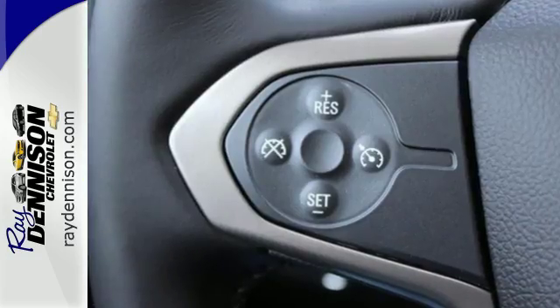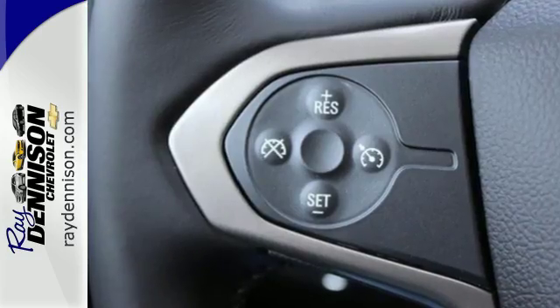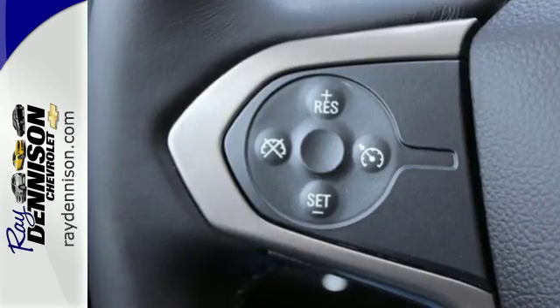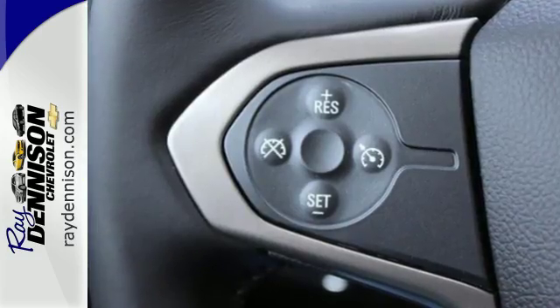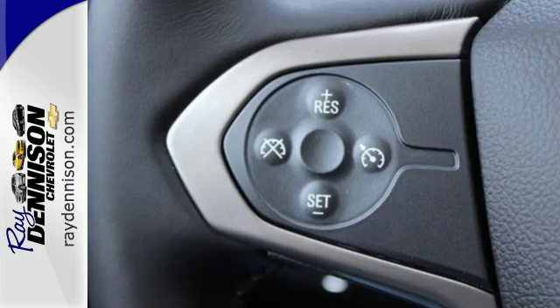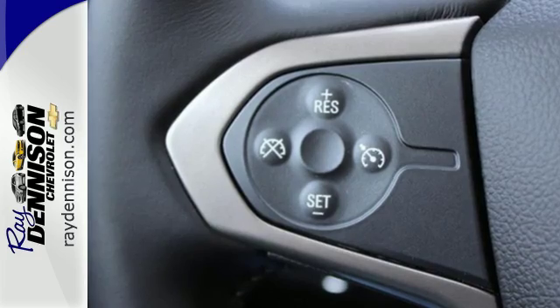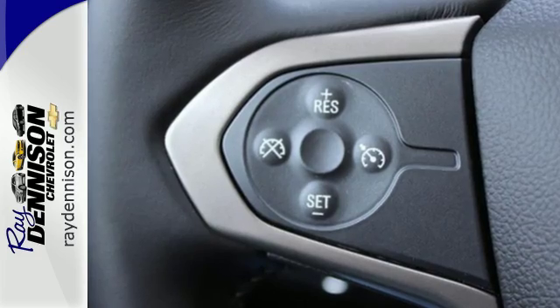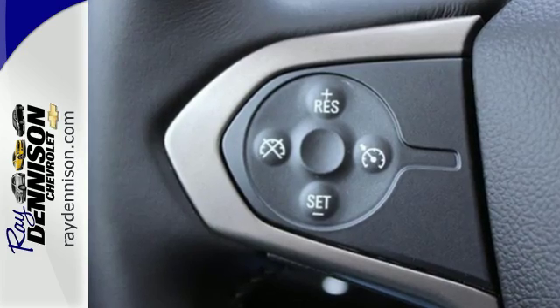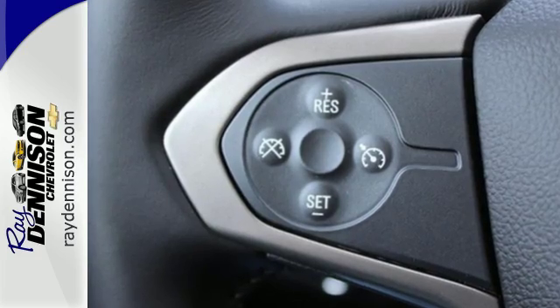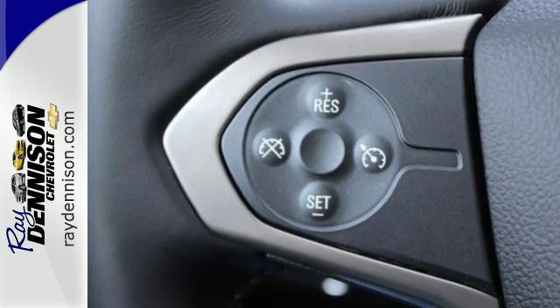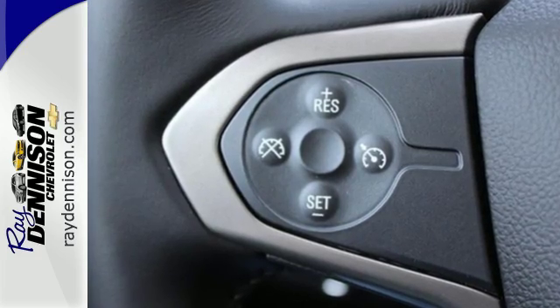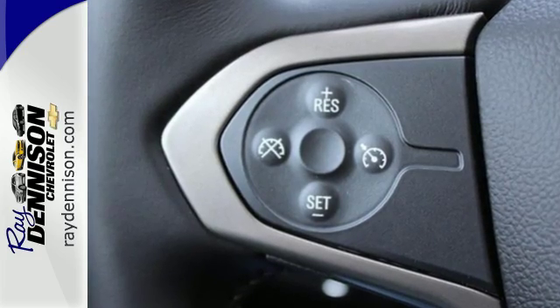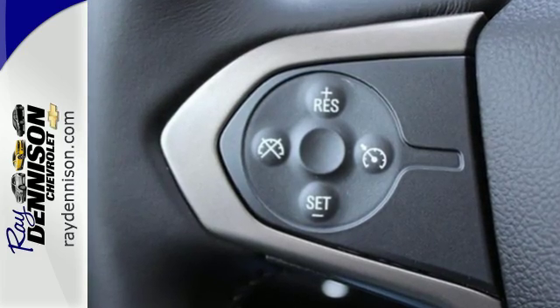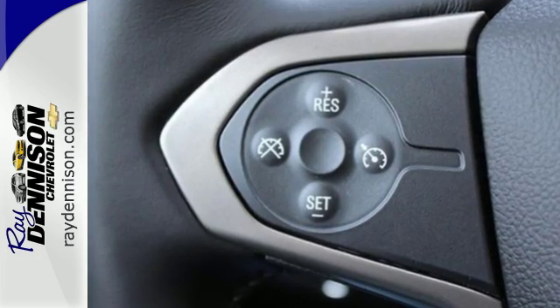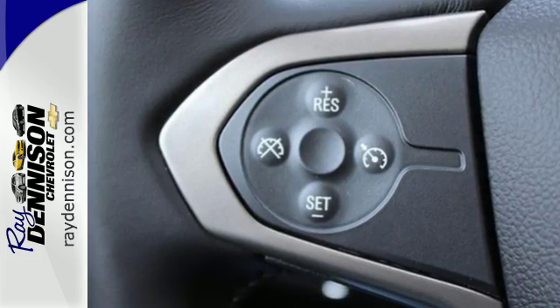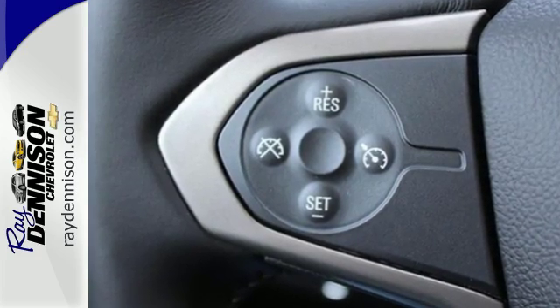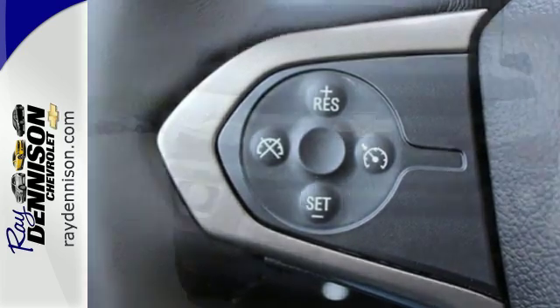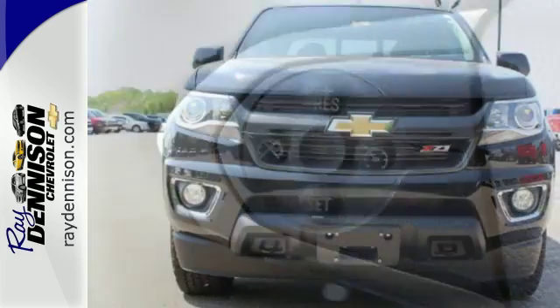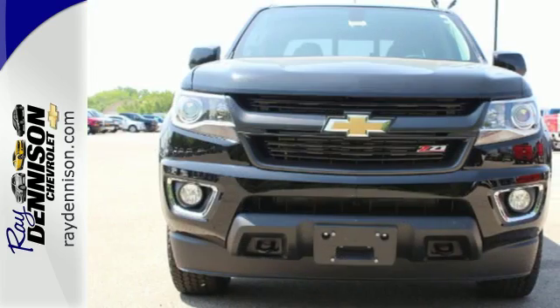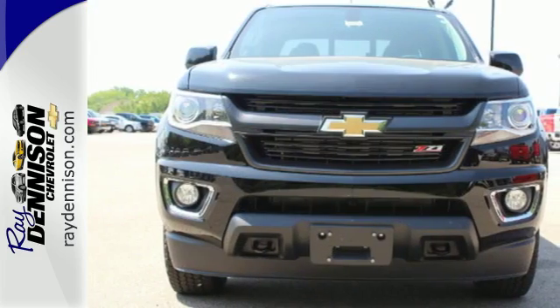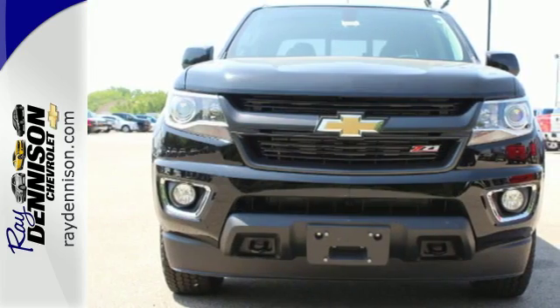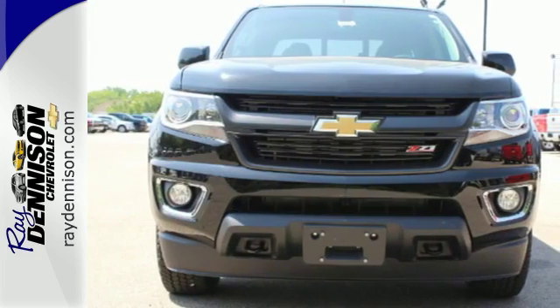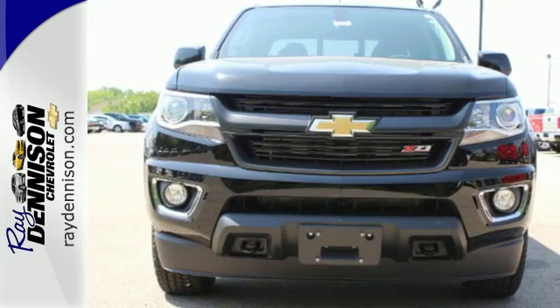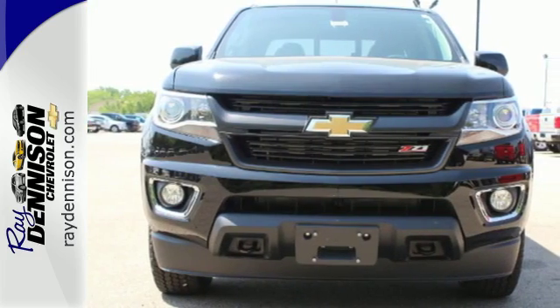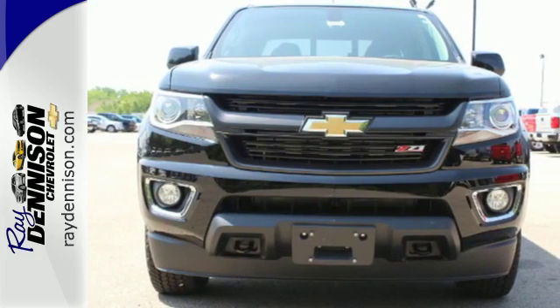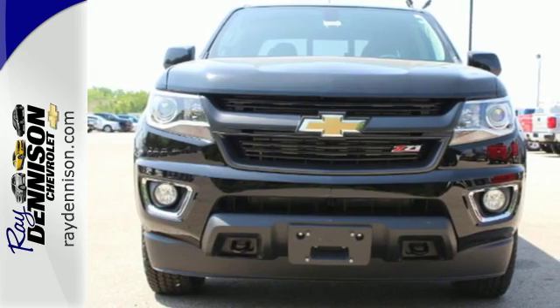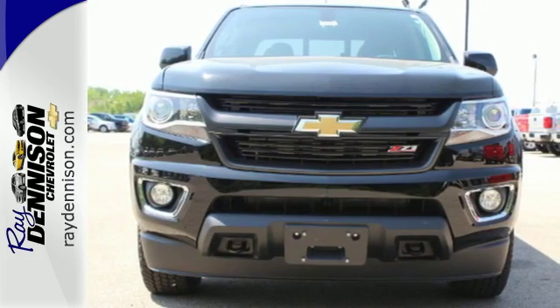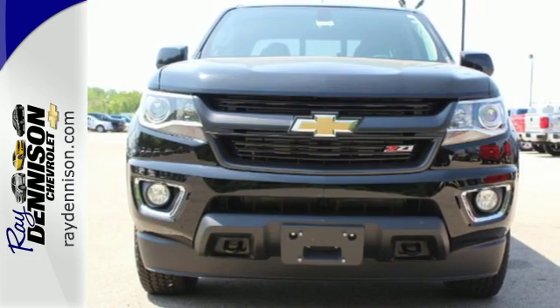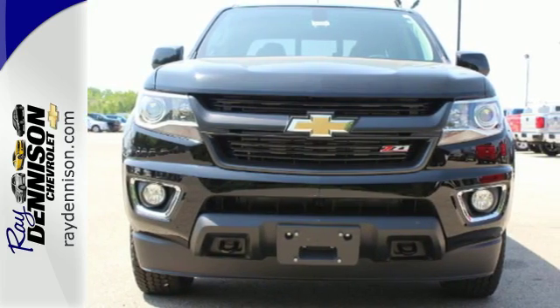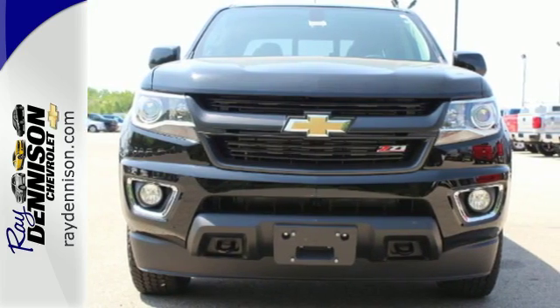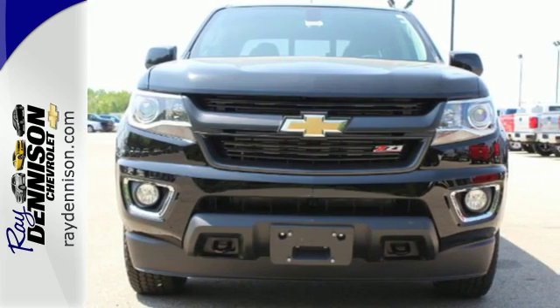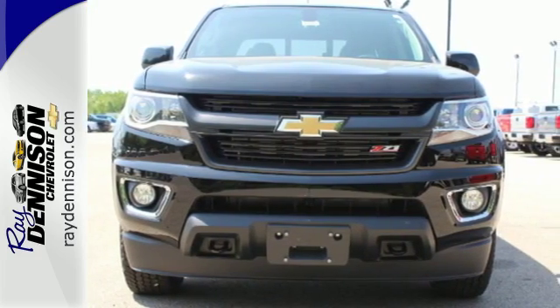It's ready, it's willing, and best of all, it's able. Come in for a test drive today.